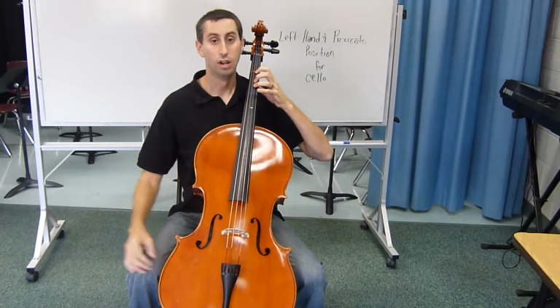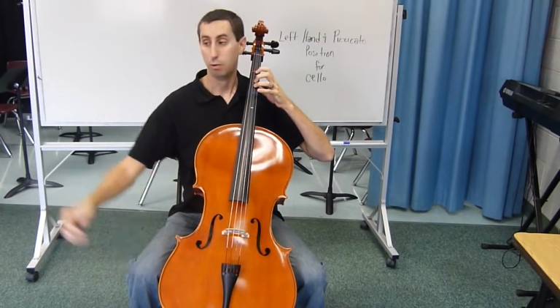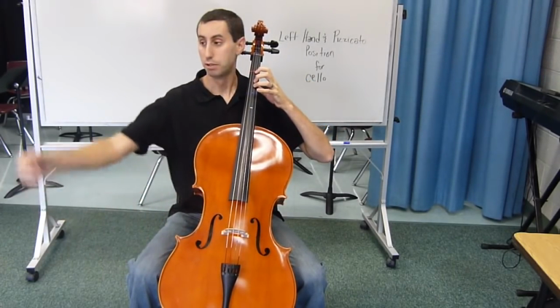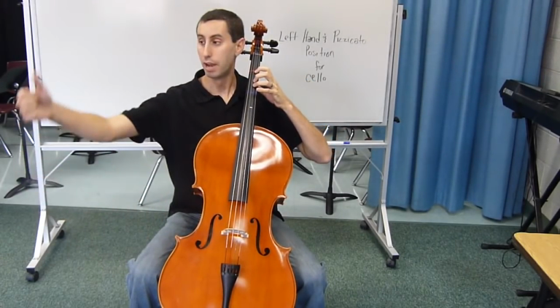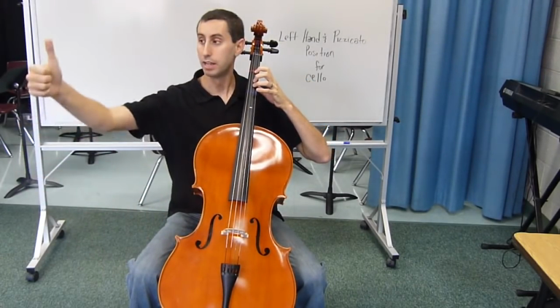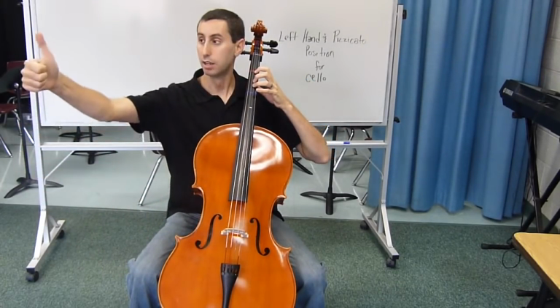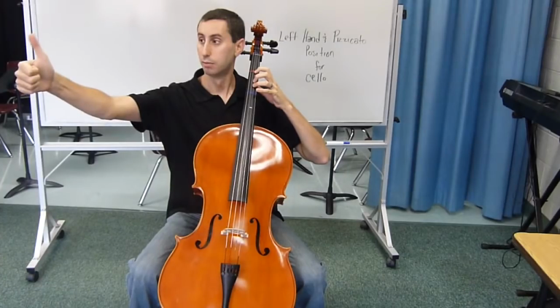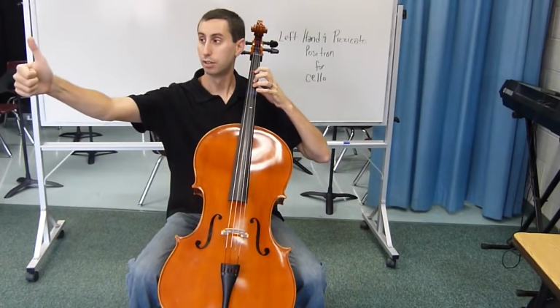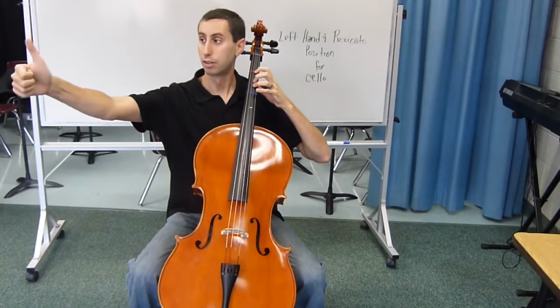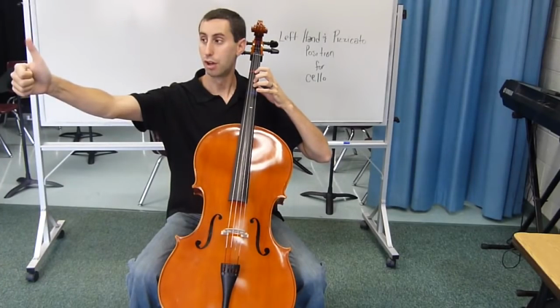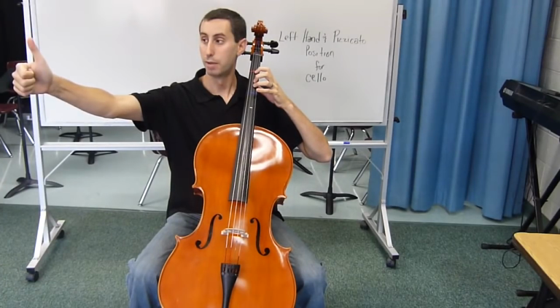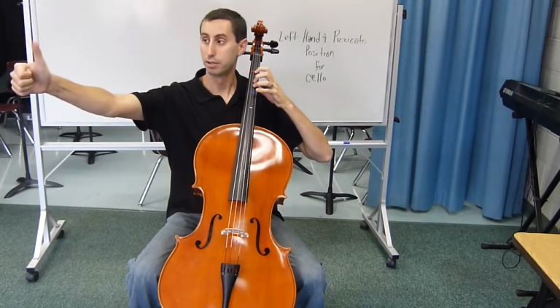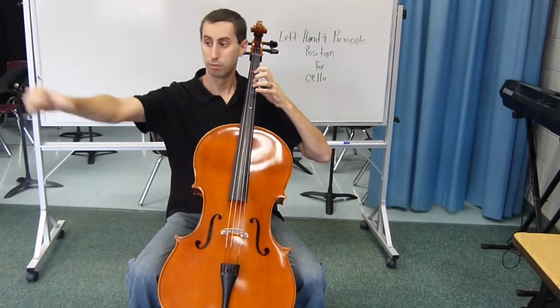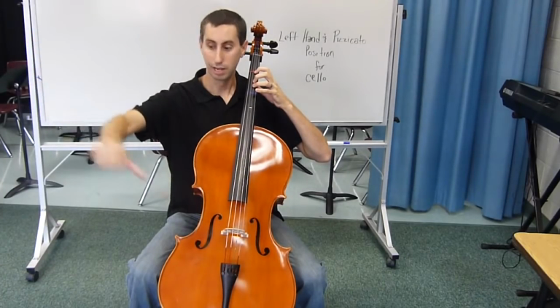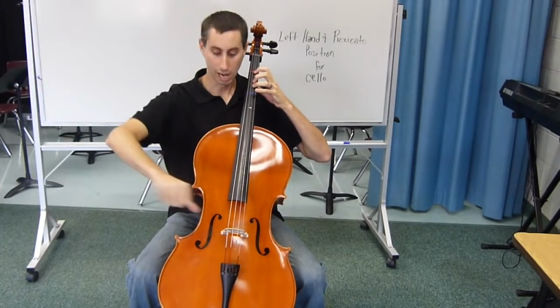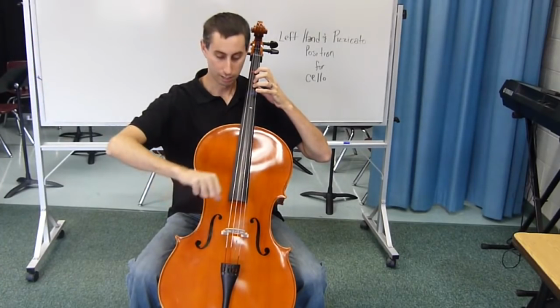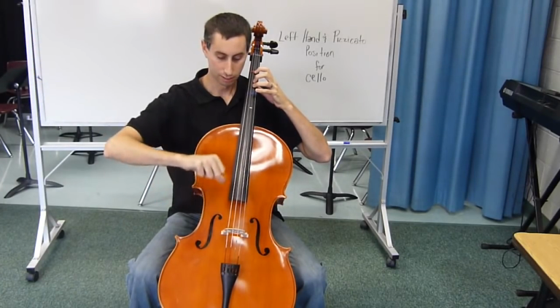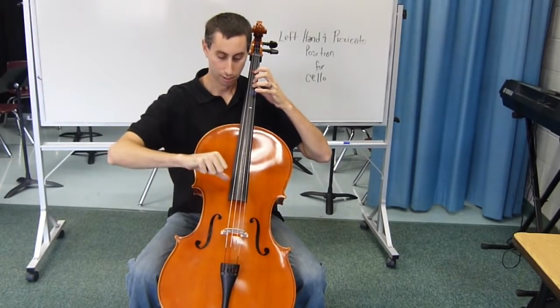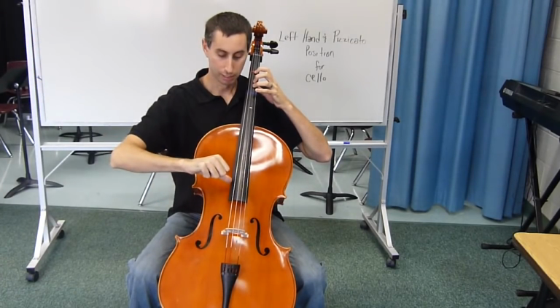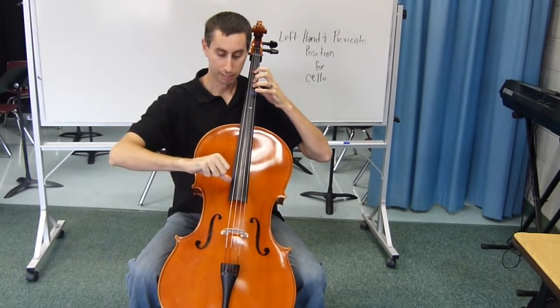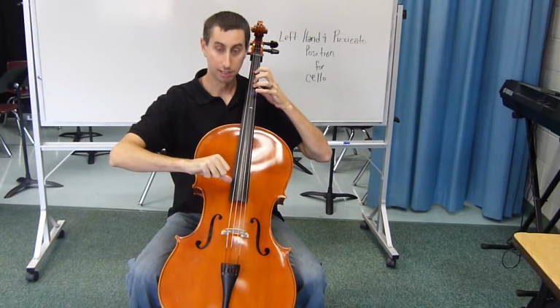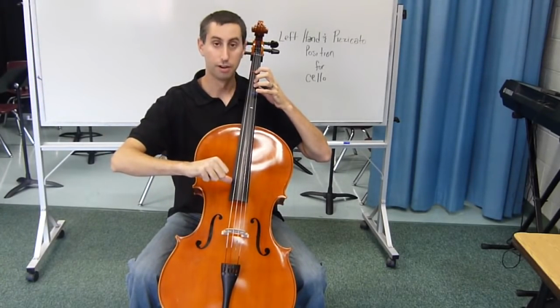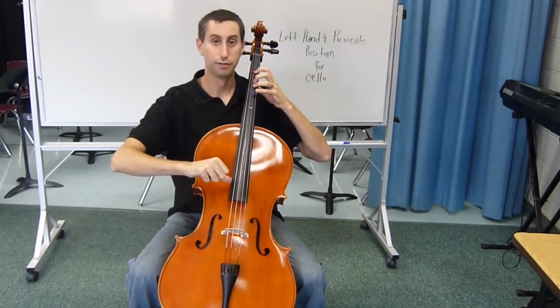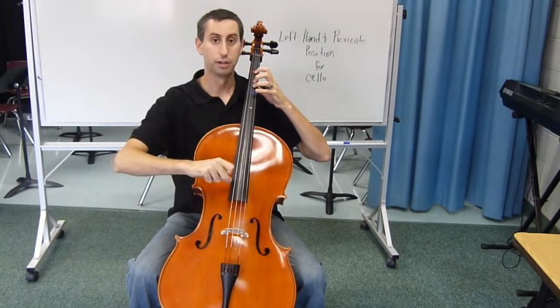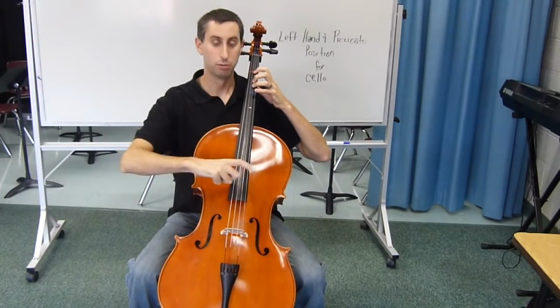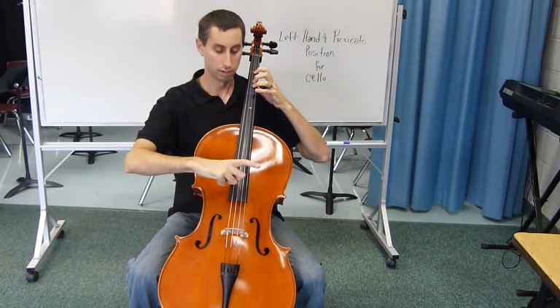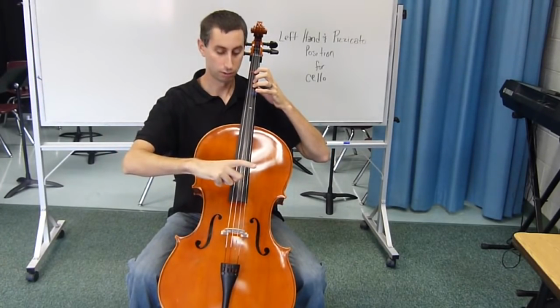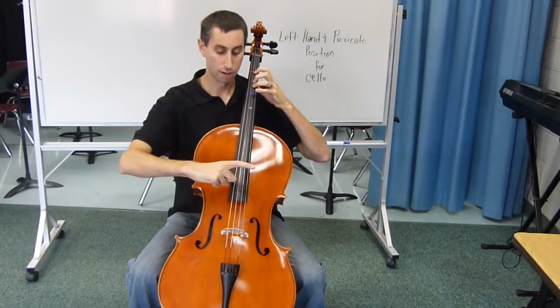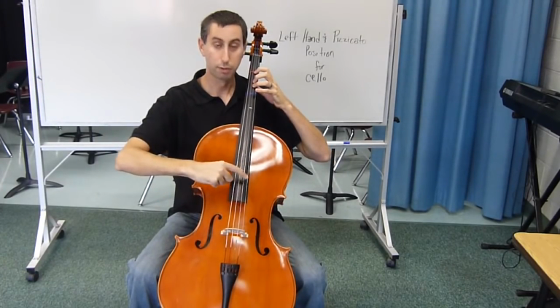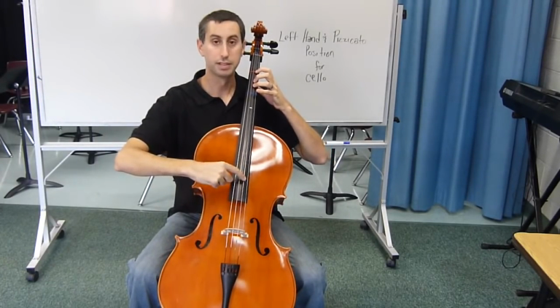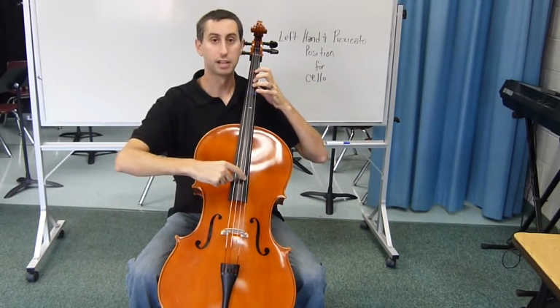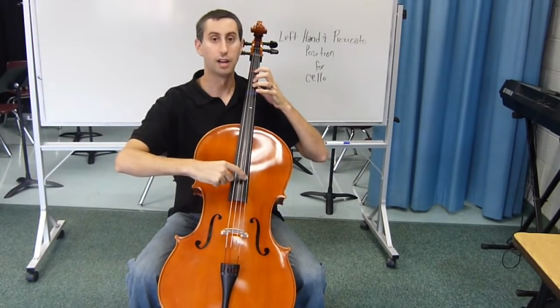When you're ready, bring your thumb up on your right hand, place that down on the fingerboard, and you're ready for pizzicato.